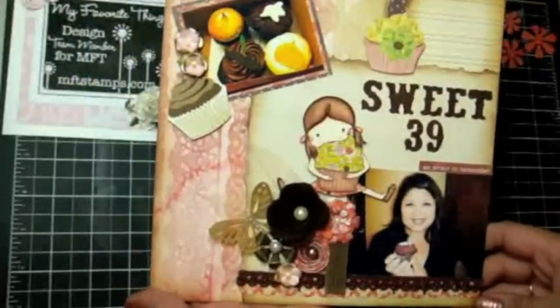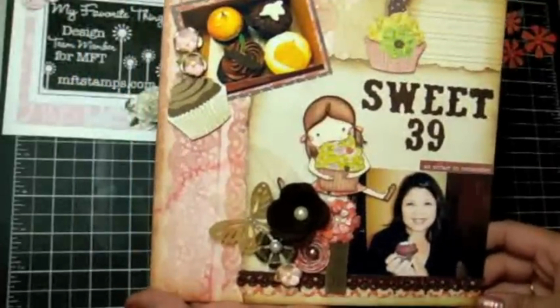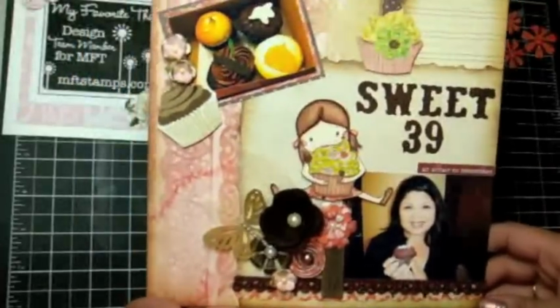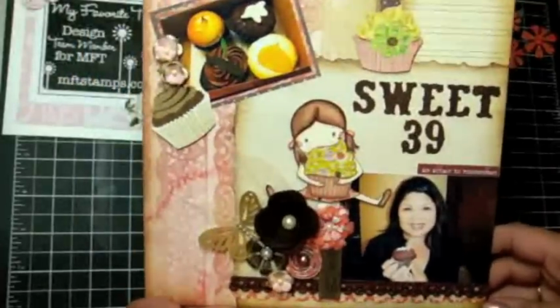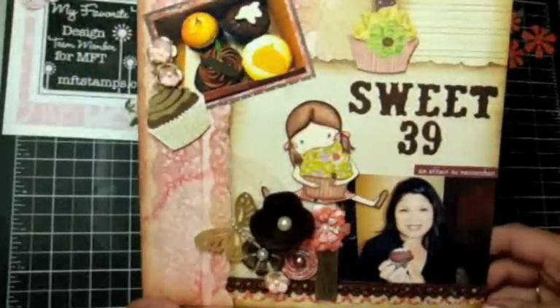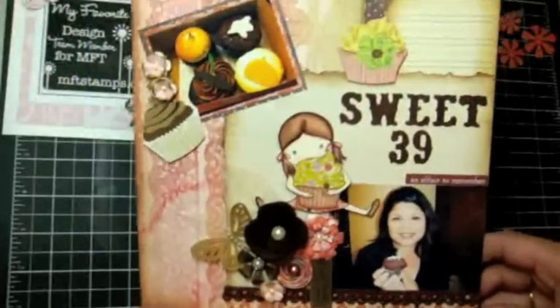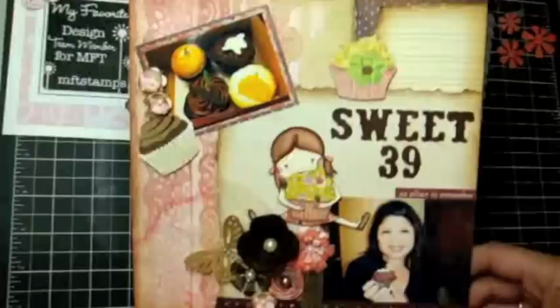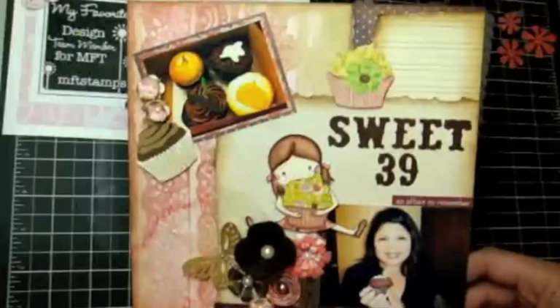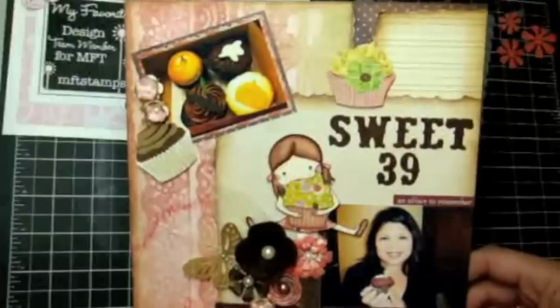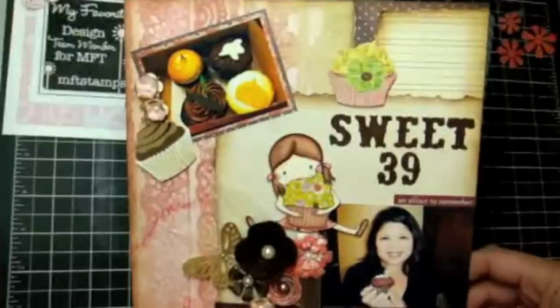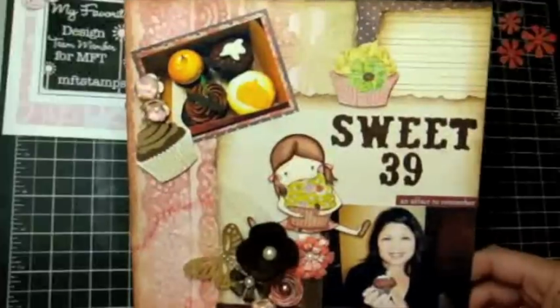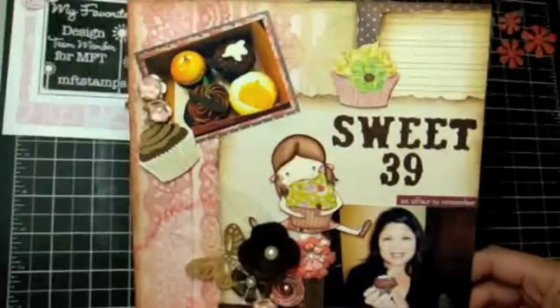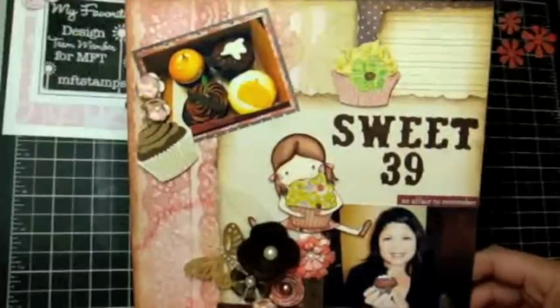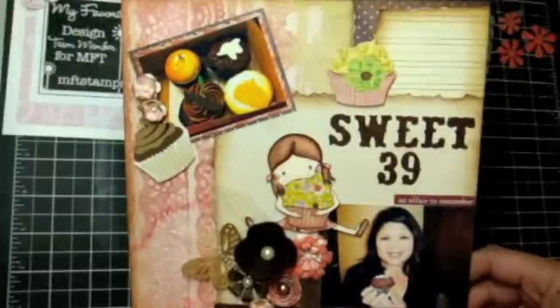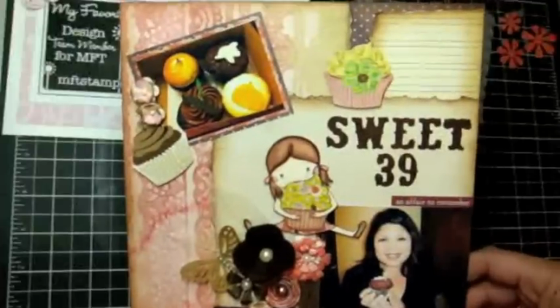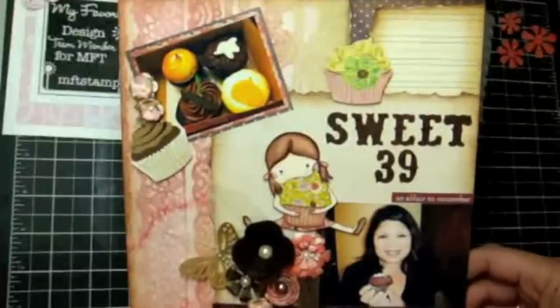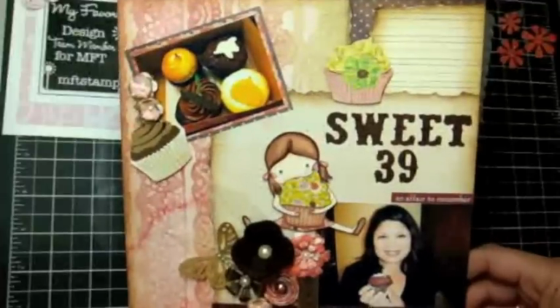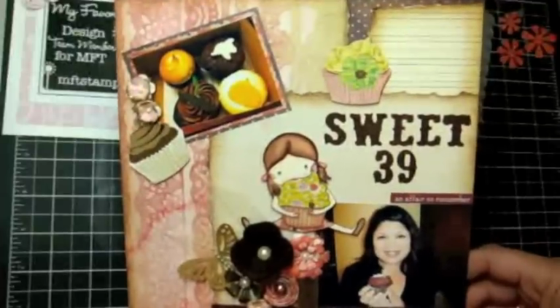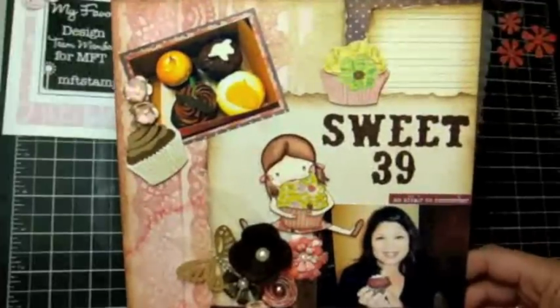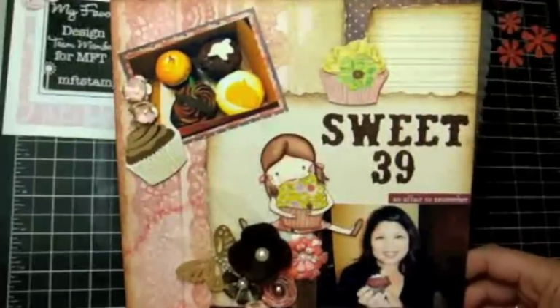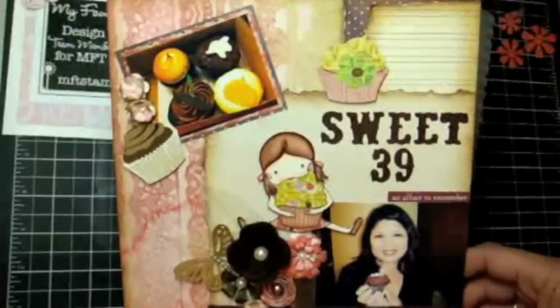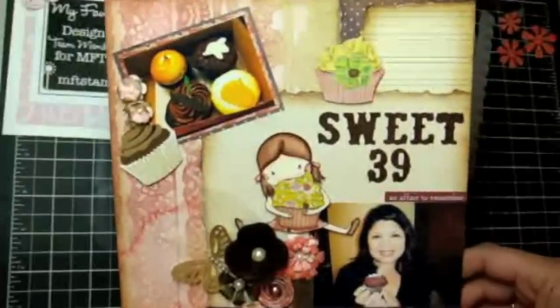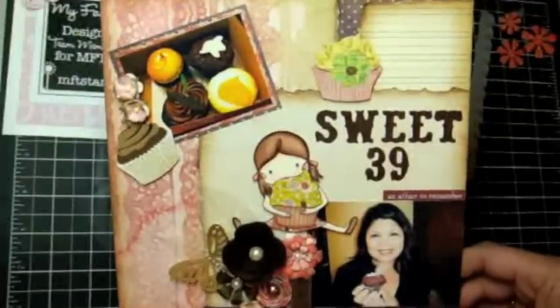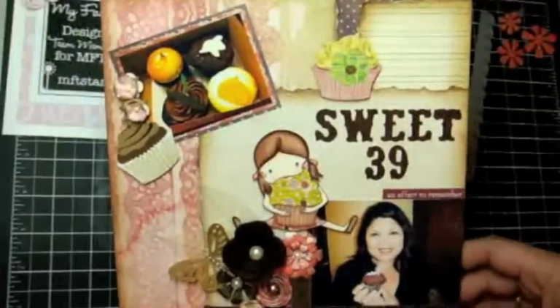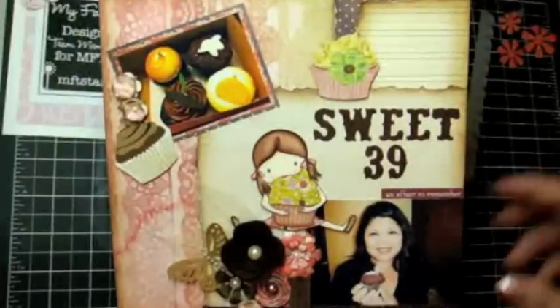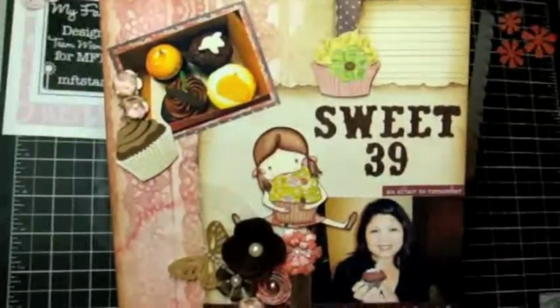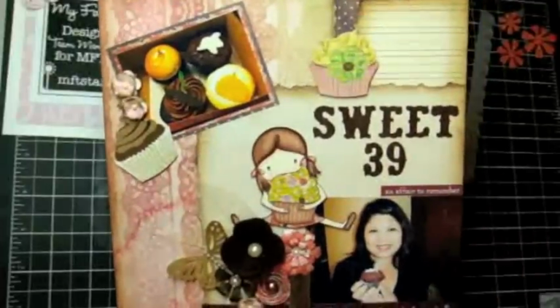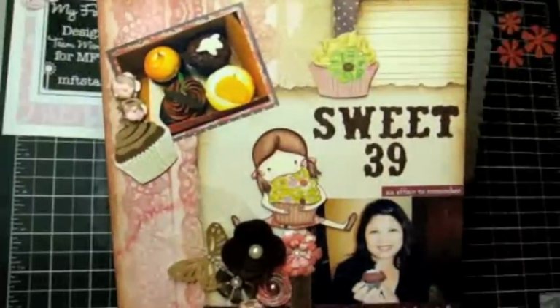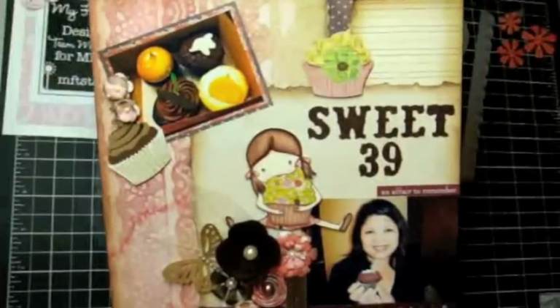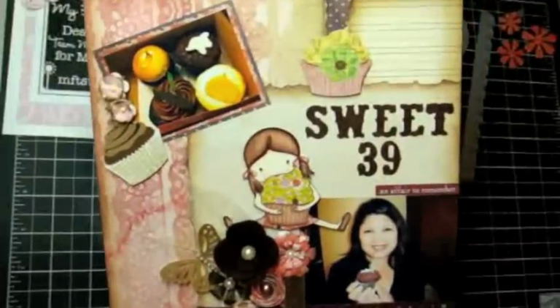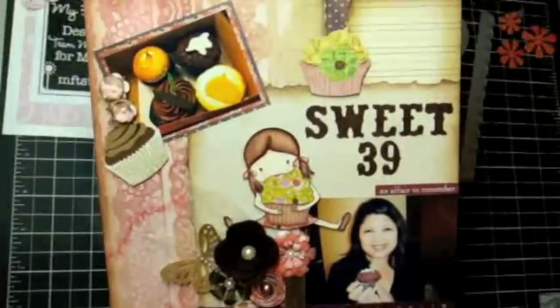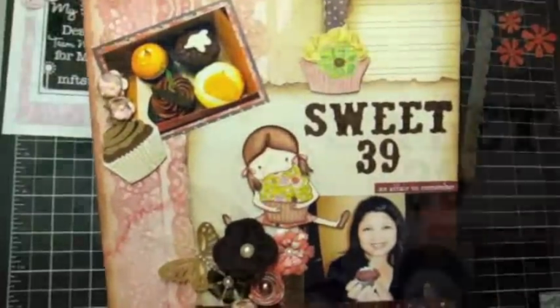That's my 8x8 layout — super fun! Go check out My Favorite Things; they have awesome products: stamps, papers, cardstock, Copic markers, Dynamics dies — you name it, they have it. Thanks for watching everyone, hope you had a great Christmas, and Happy New Year to you all!